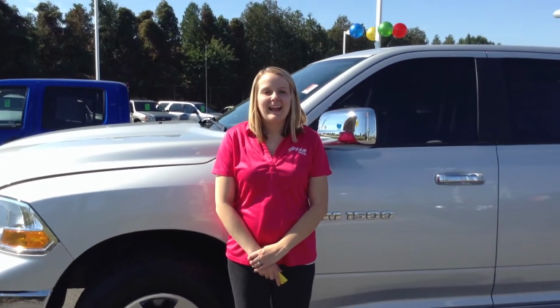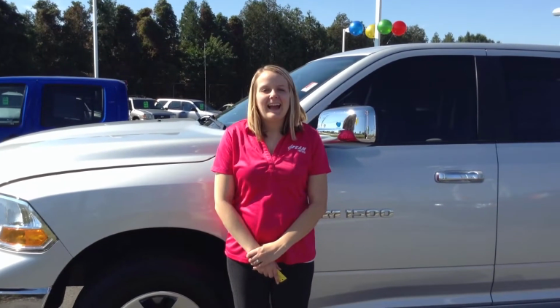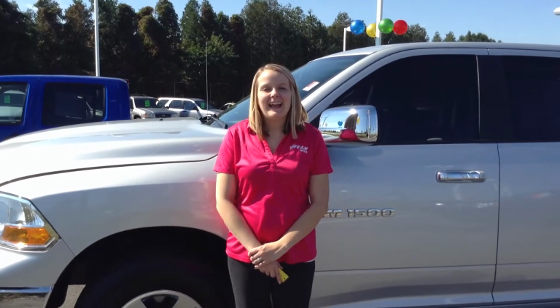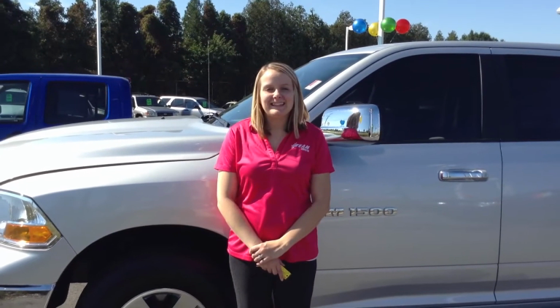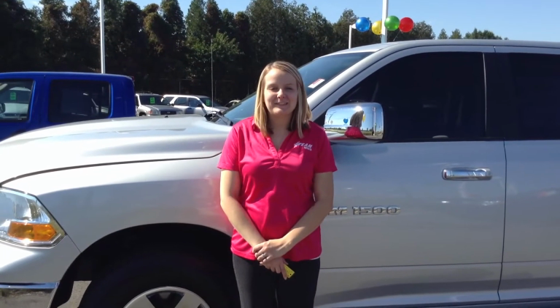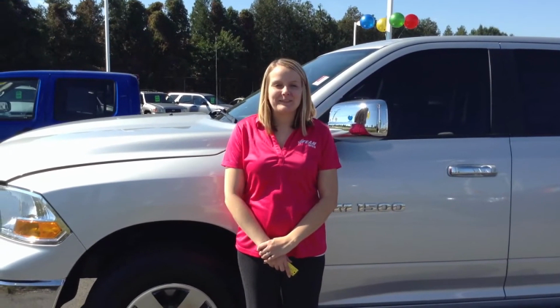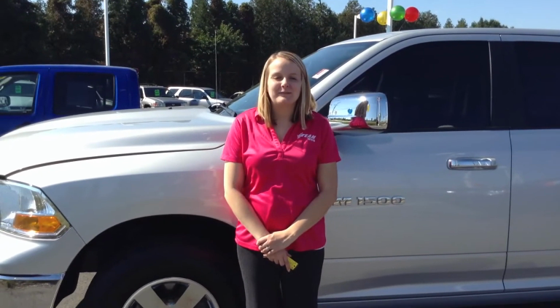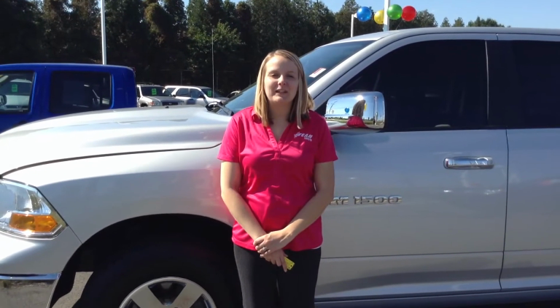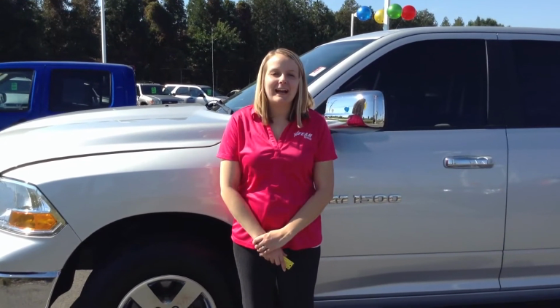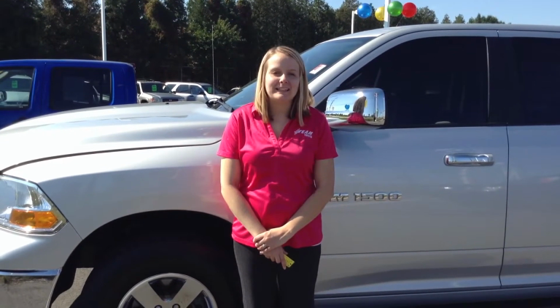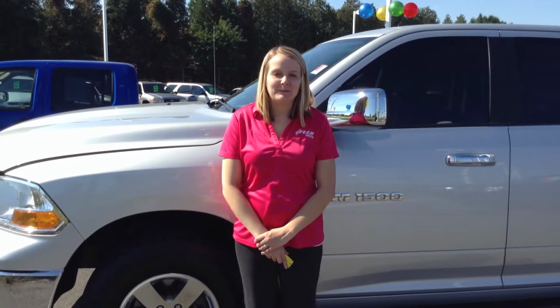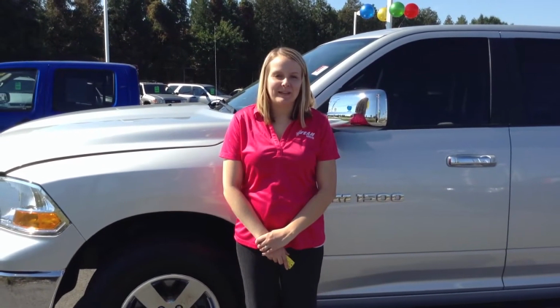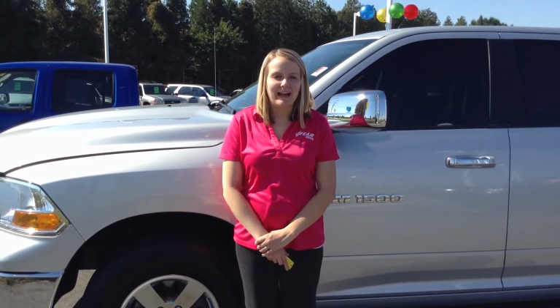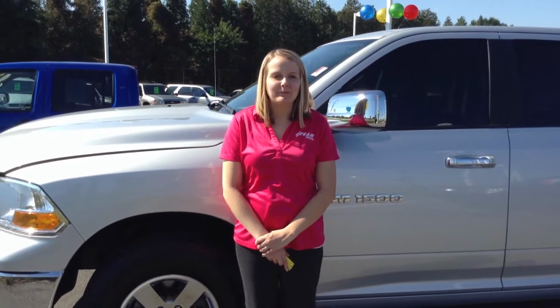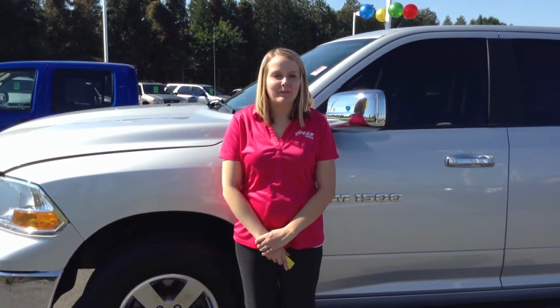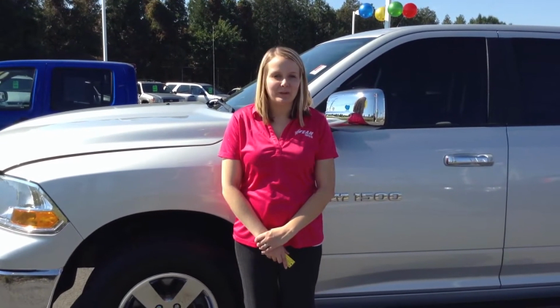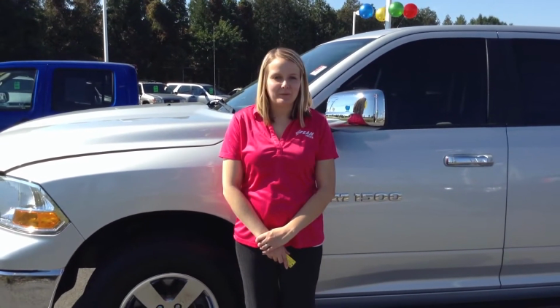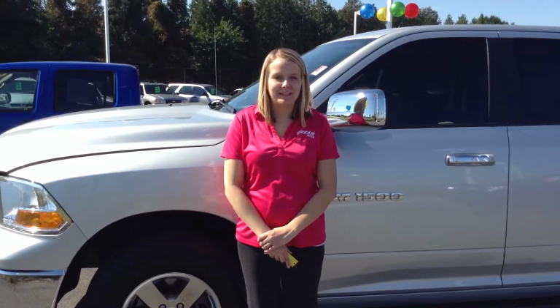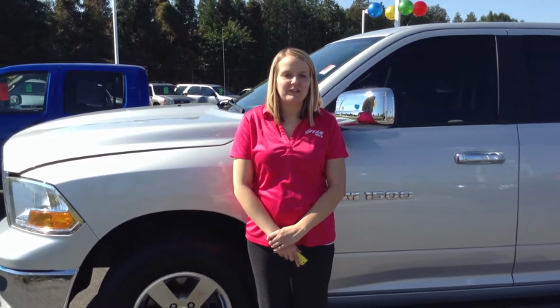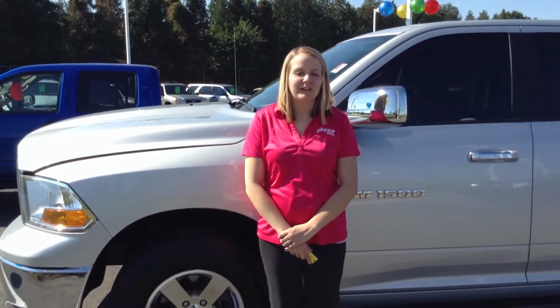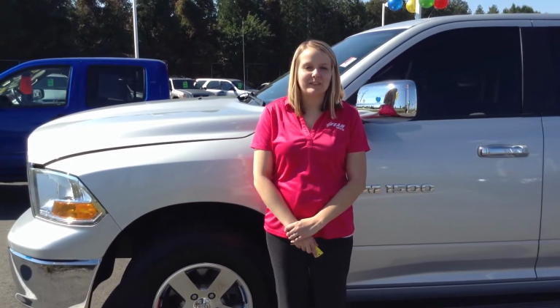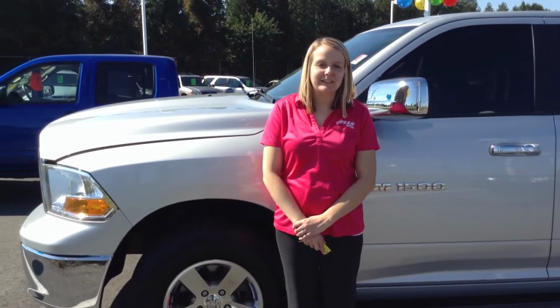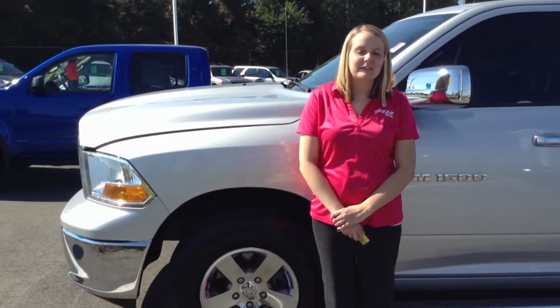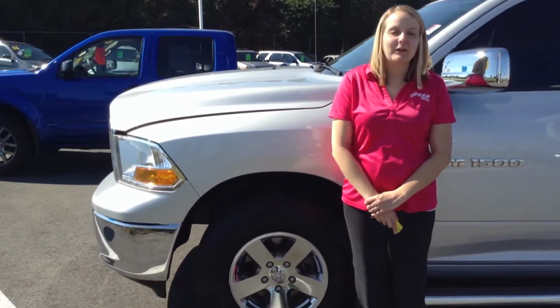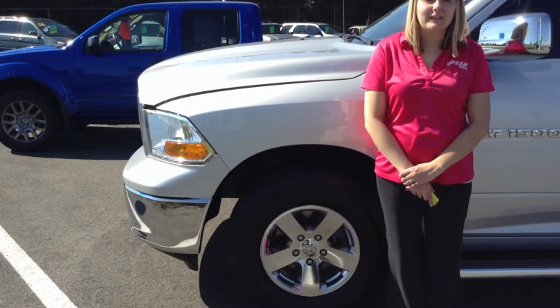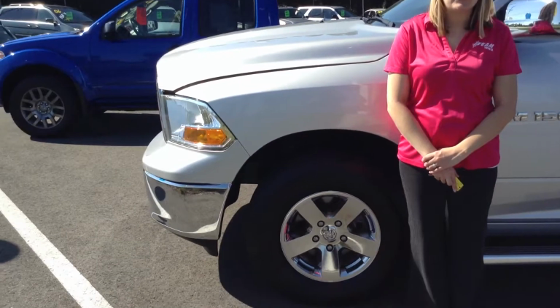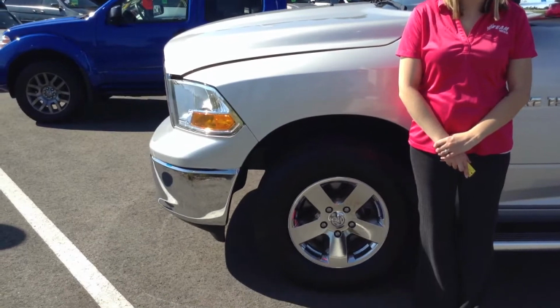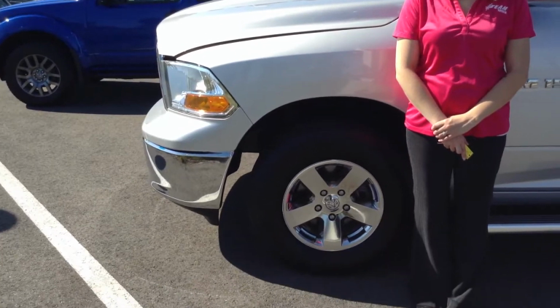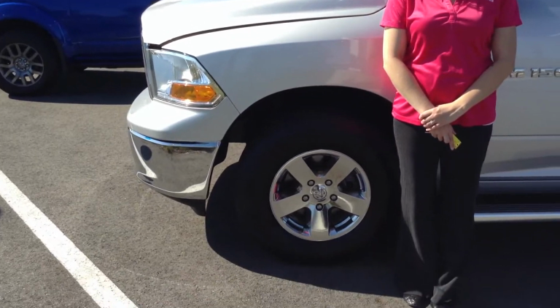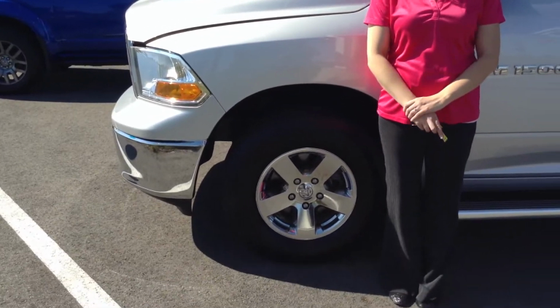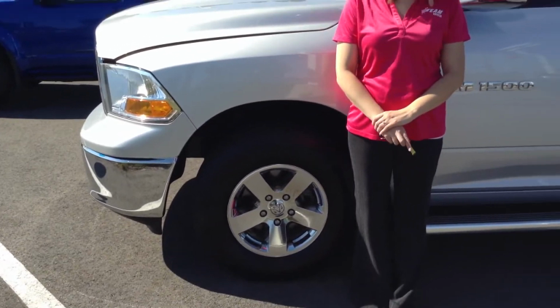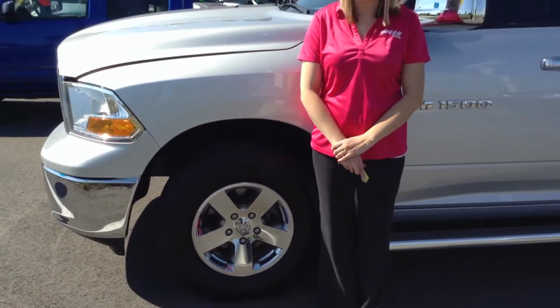Hi, this is Crystal Fuller at Team Toyota on Route 41 in Chererville, here to show you this 2012 Dodge Ram.